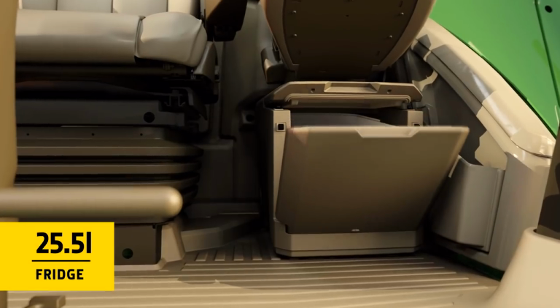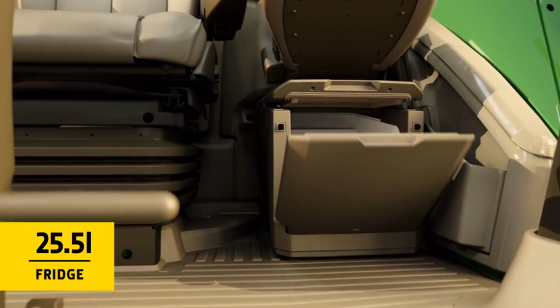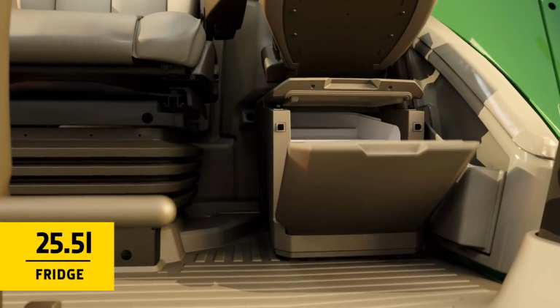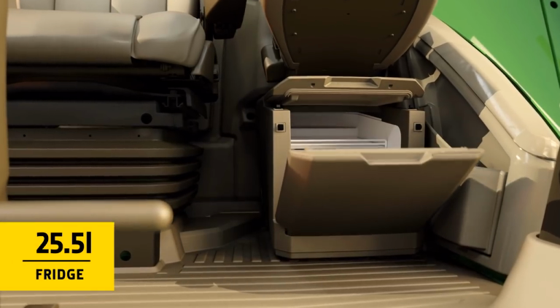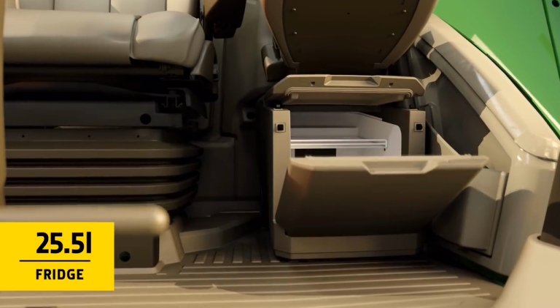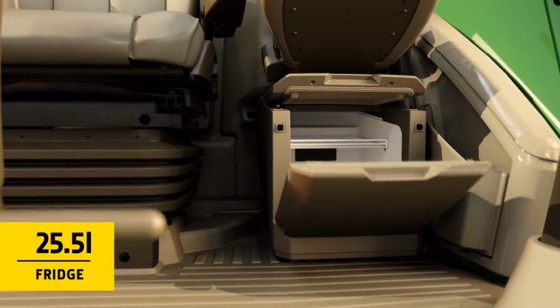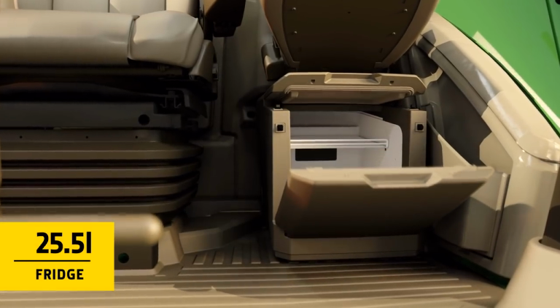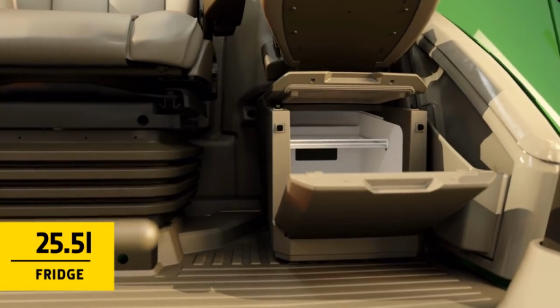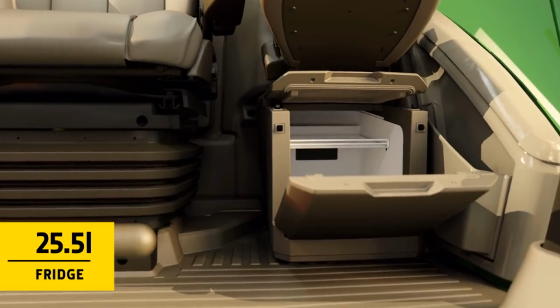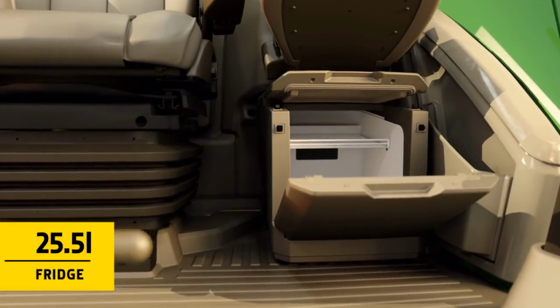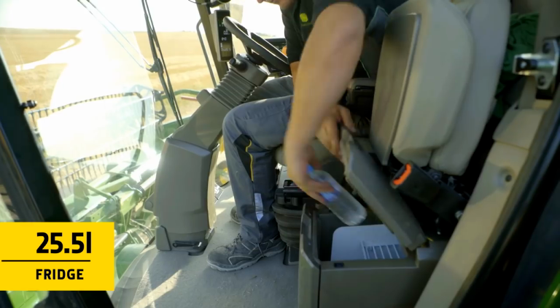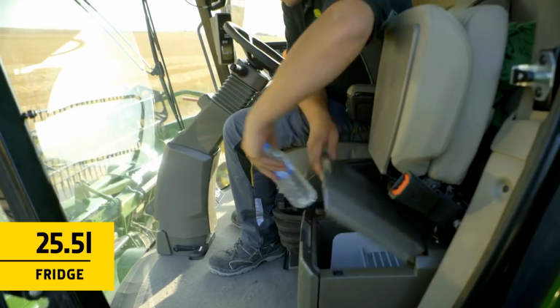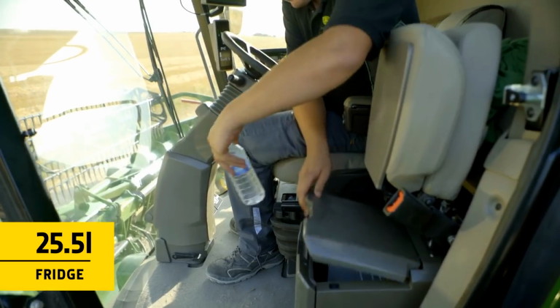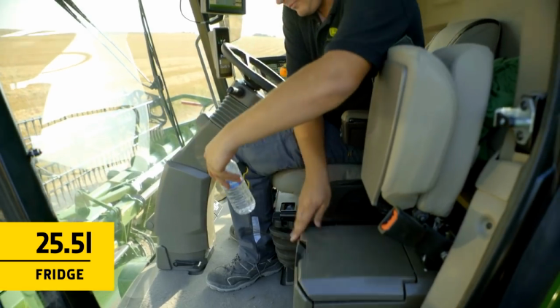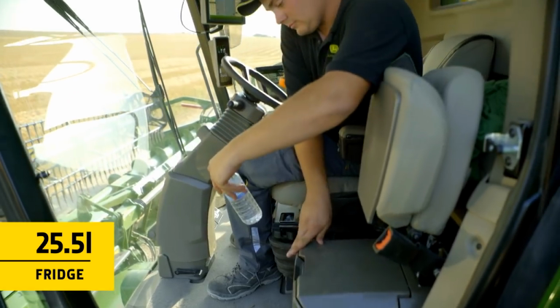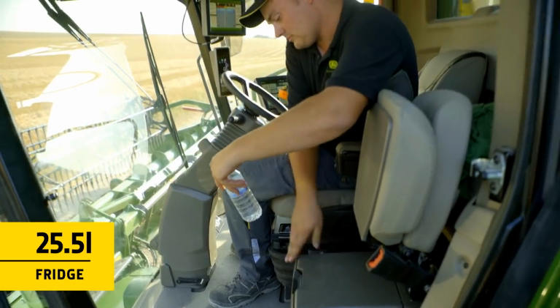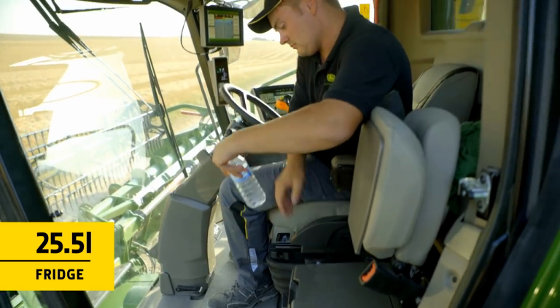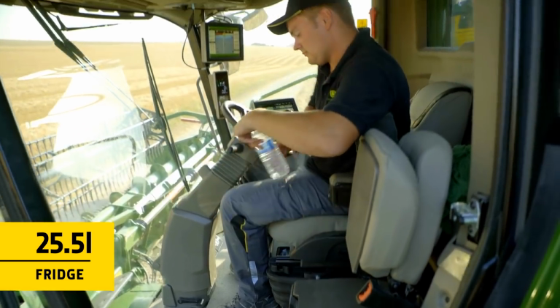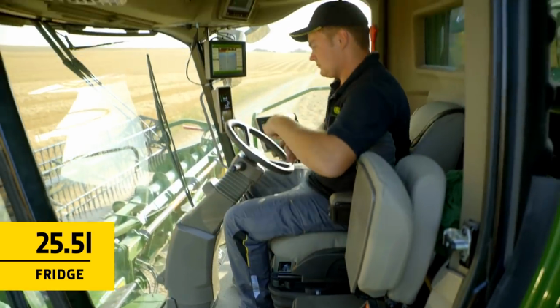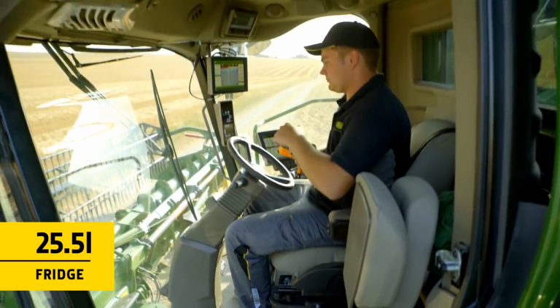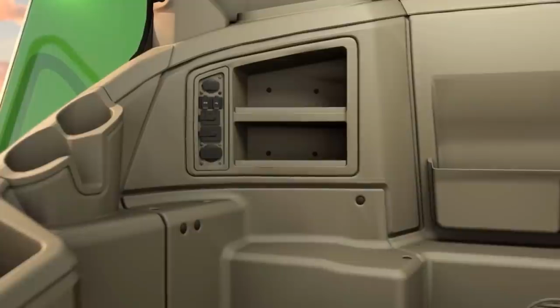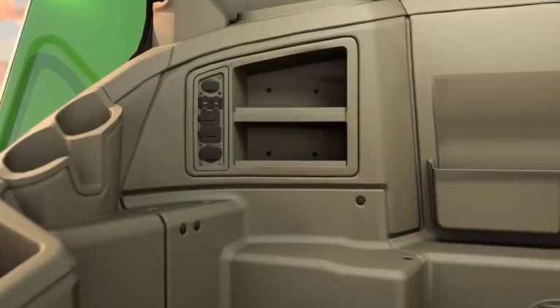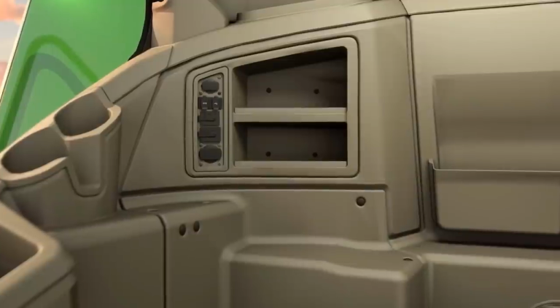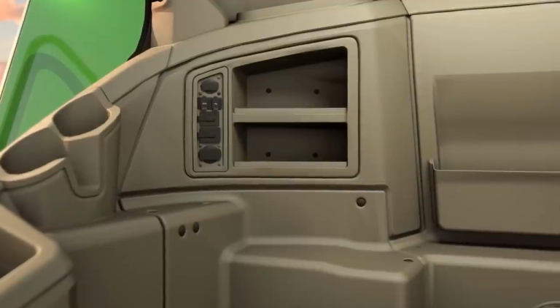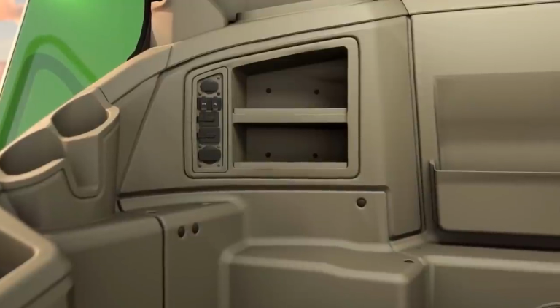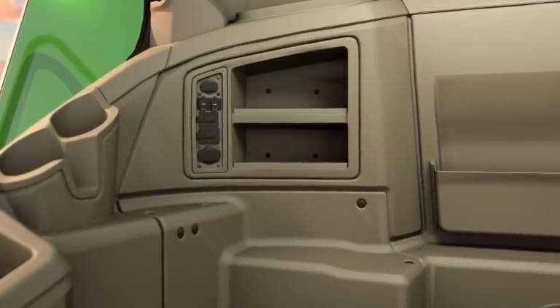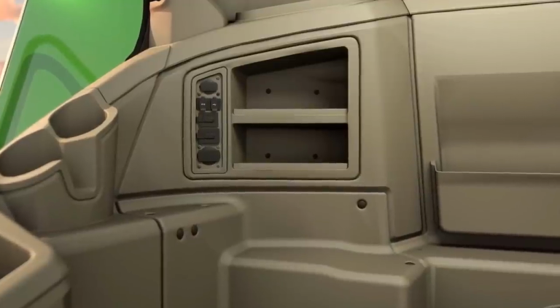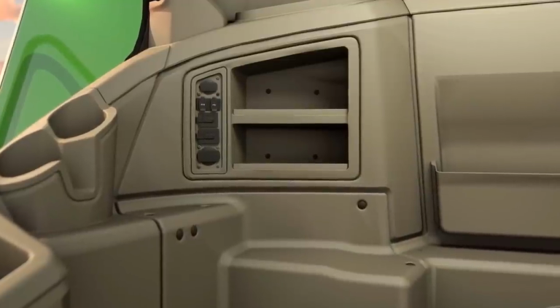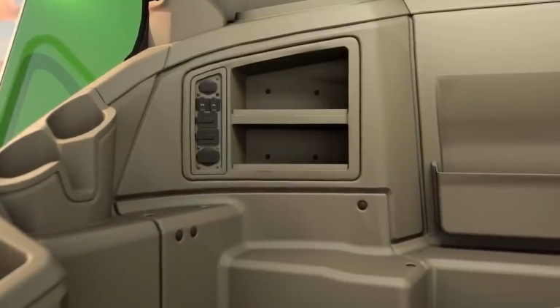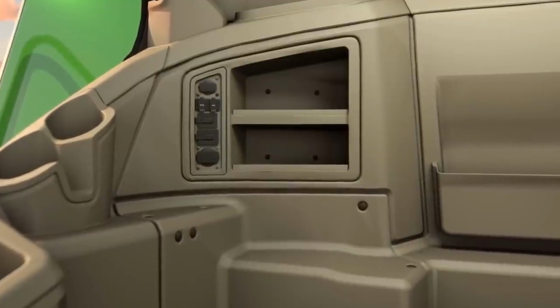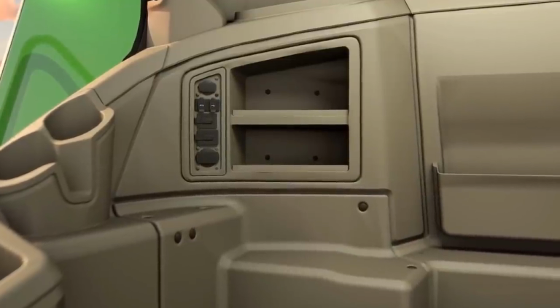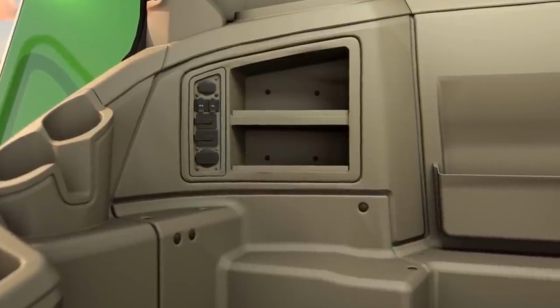A large fridge, lots of useful storage places, and more than enough charging points.